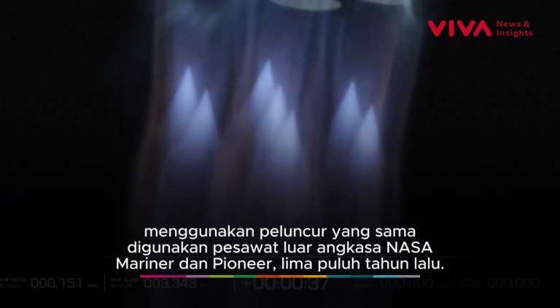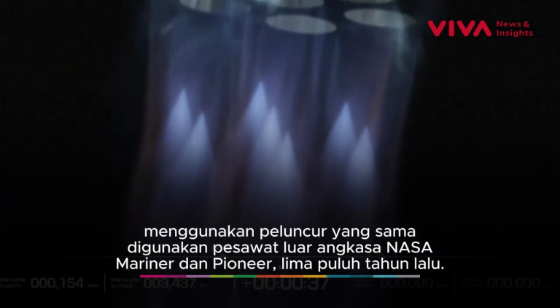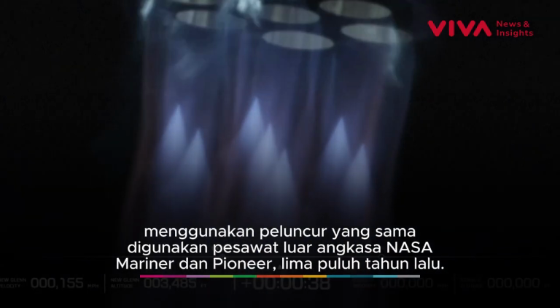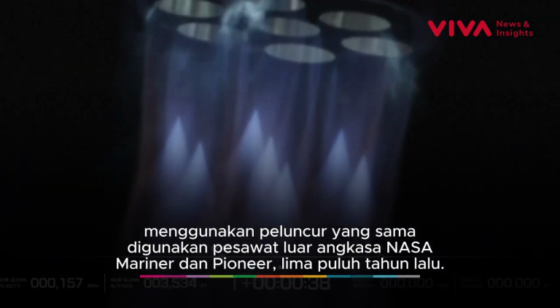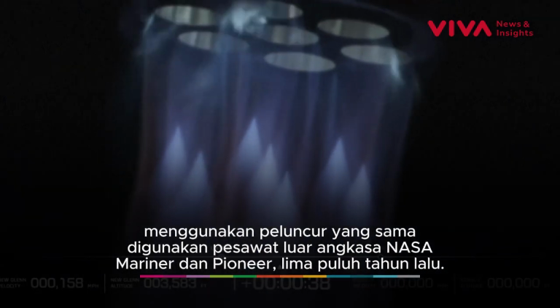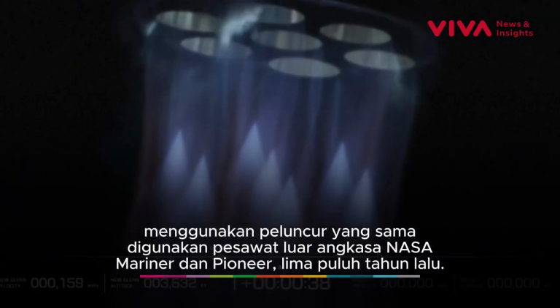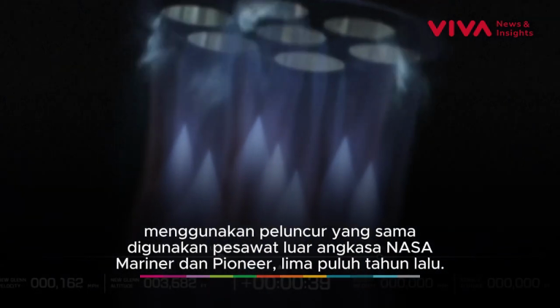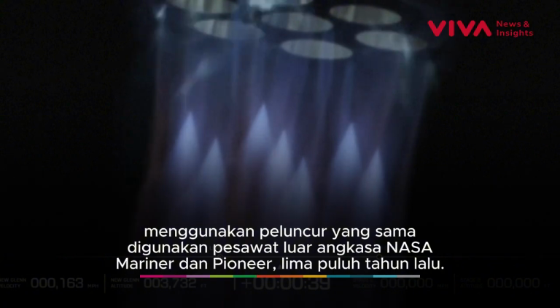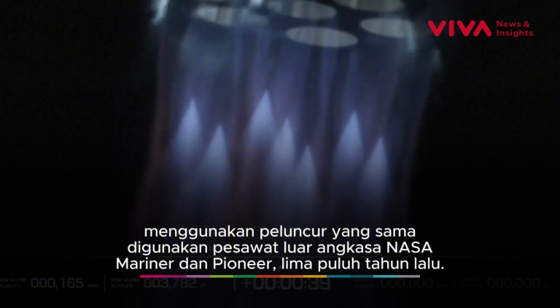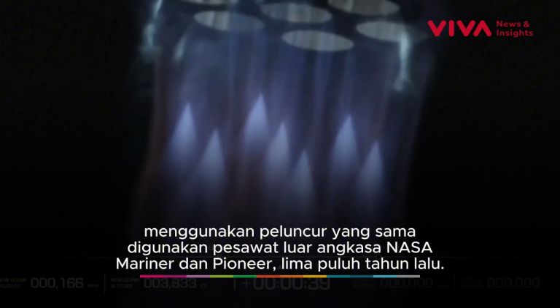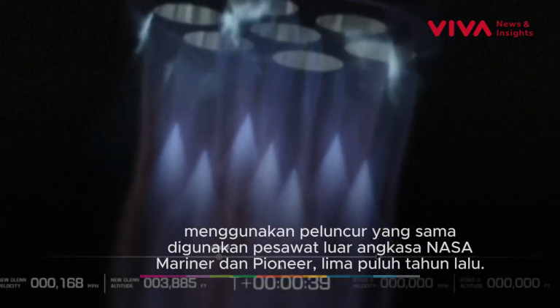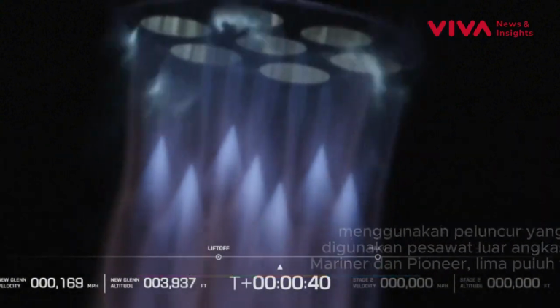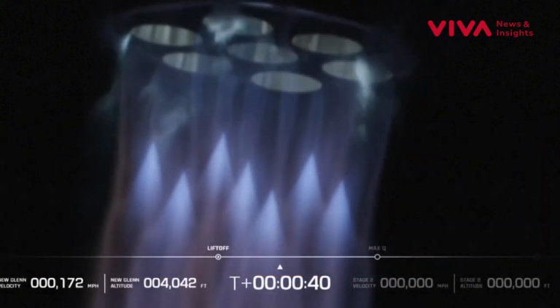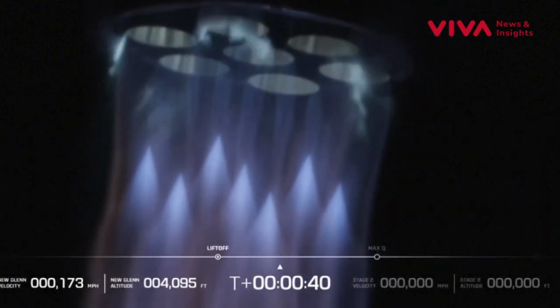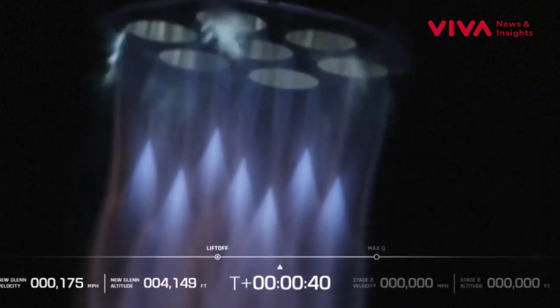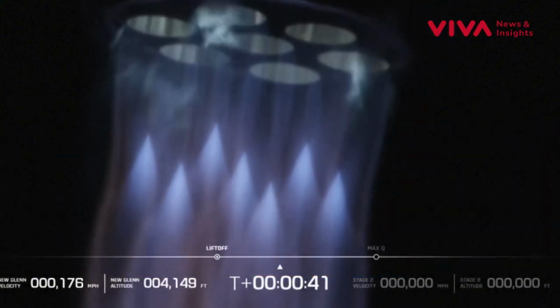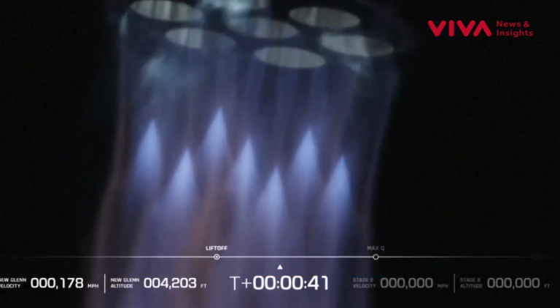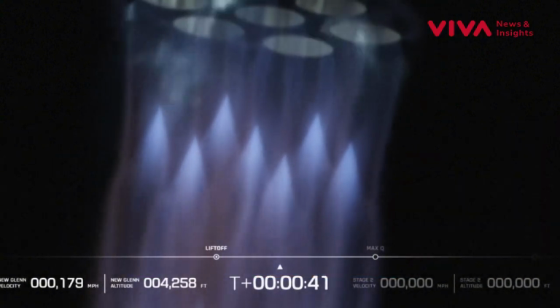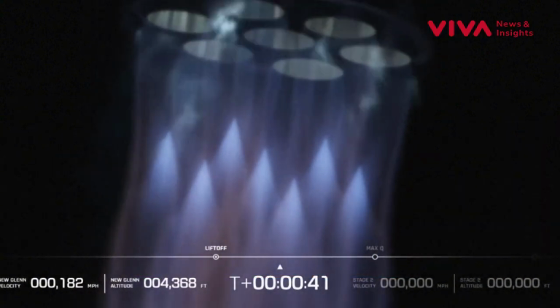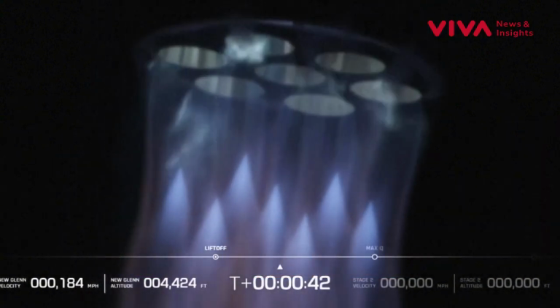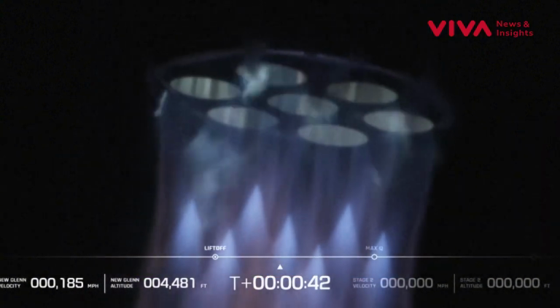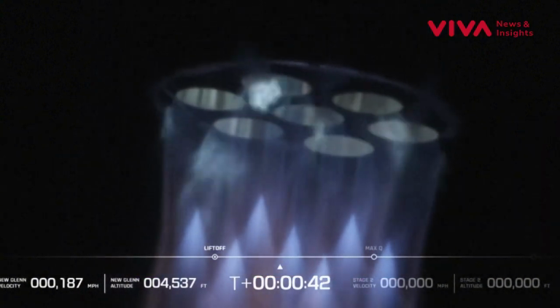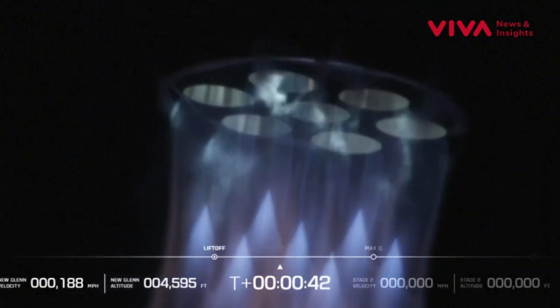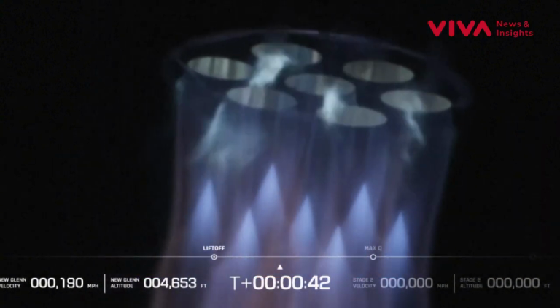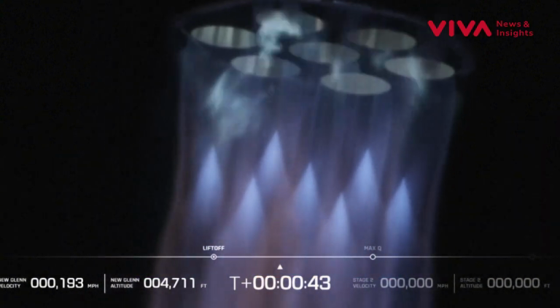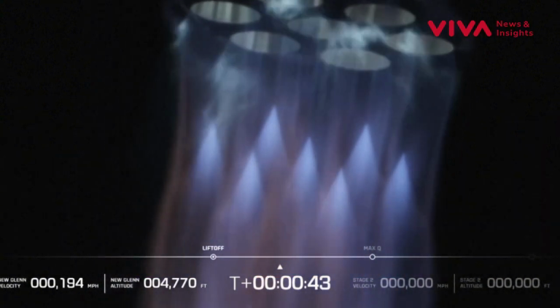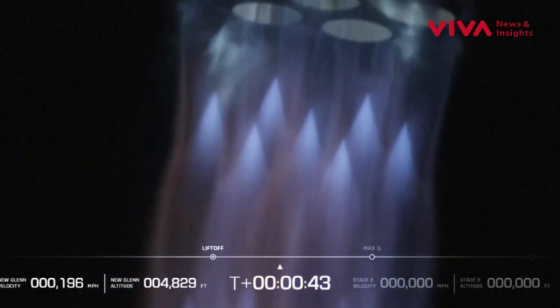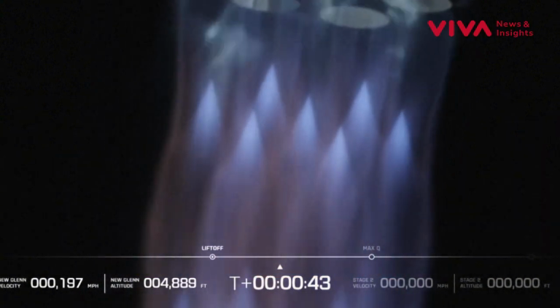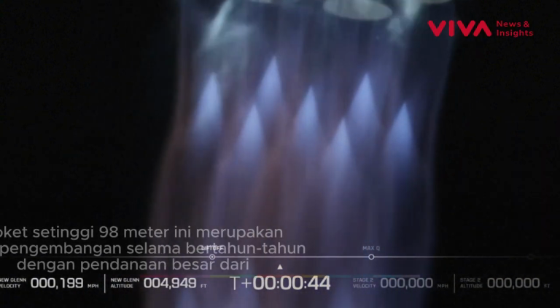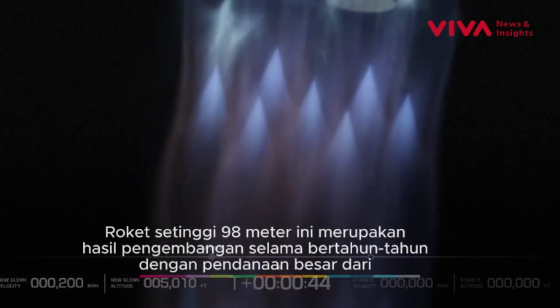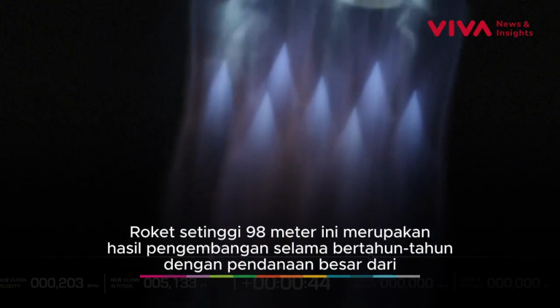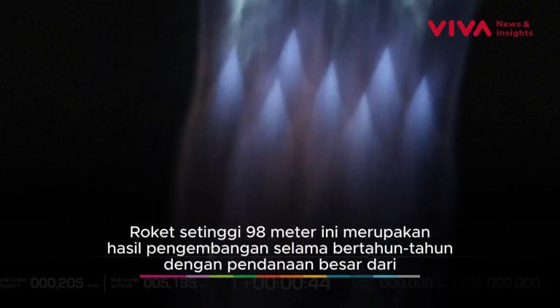Chamber pressures continue to look good. Now 40 seconds into flight. End of roll, straight and now level.